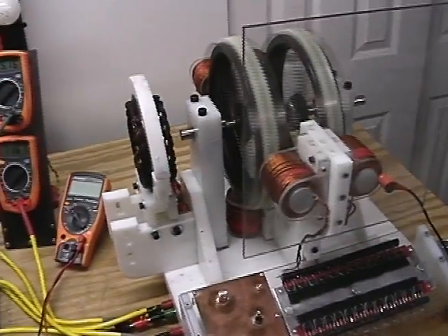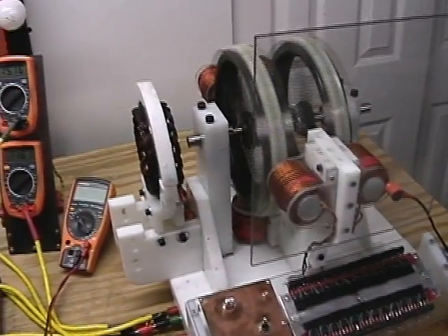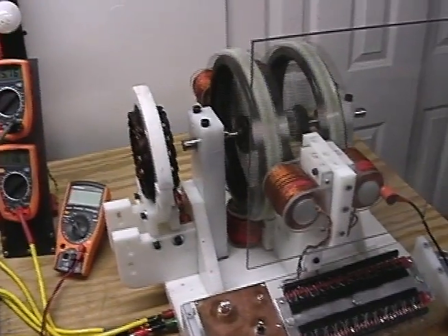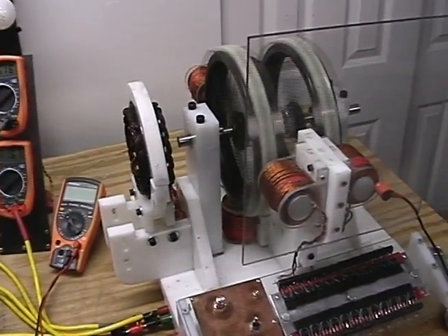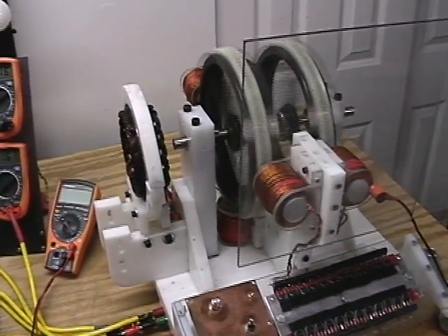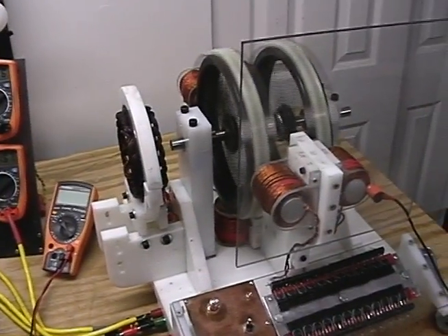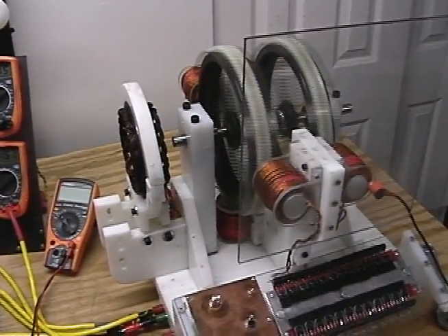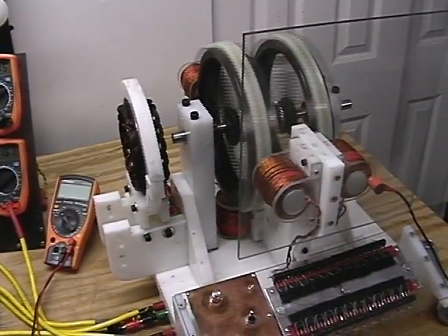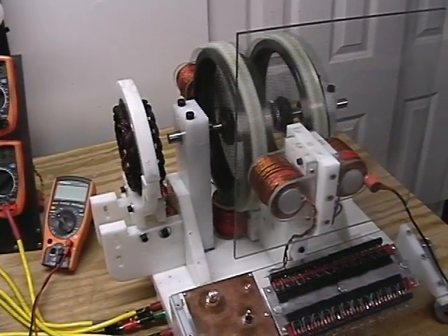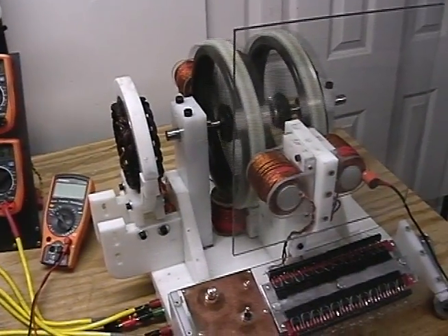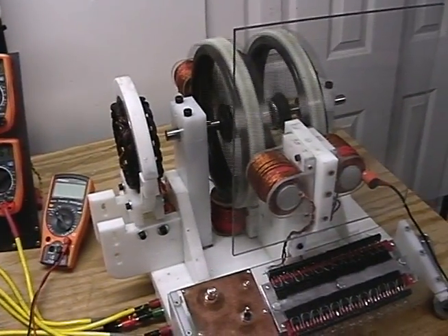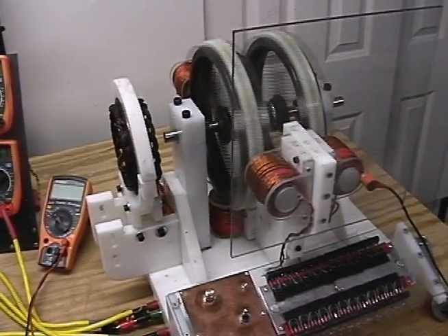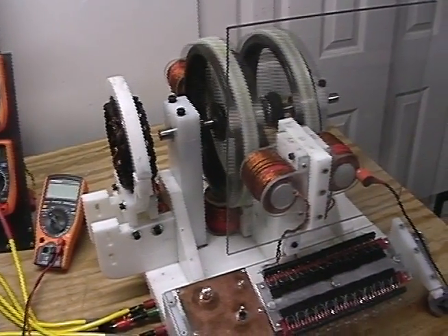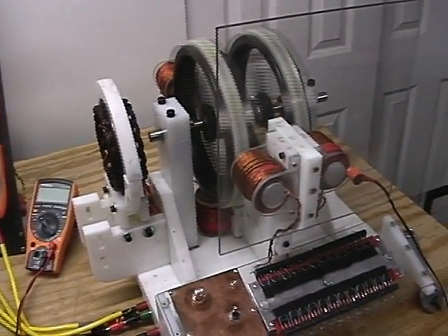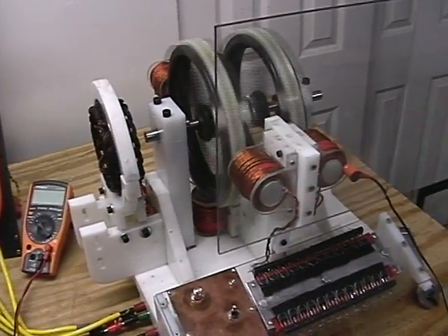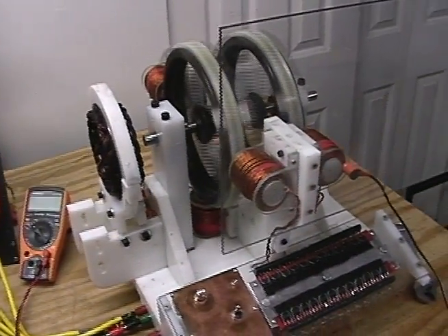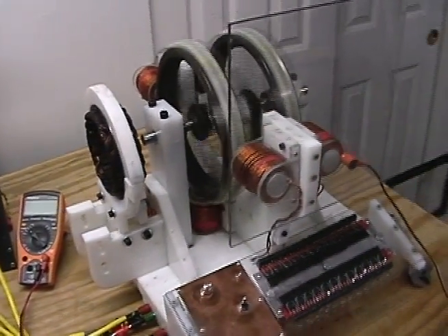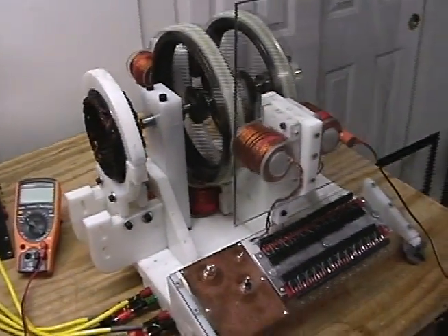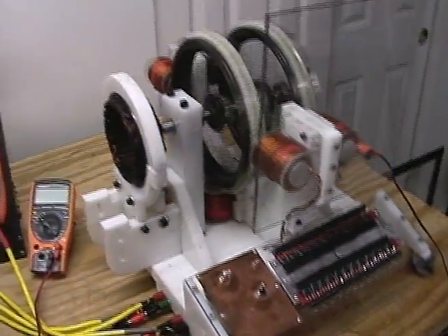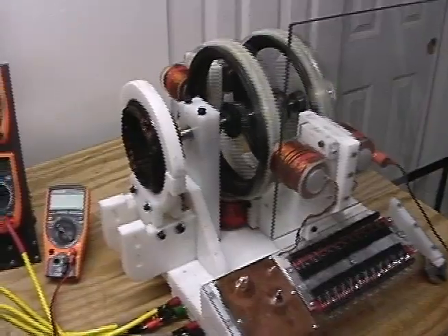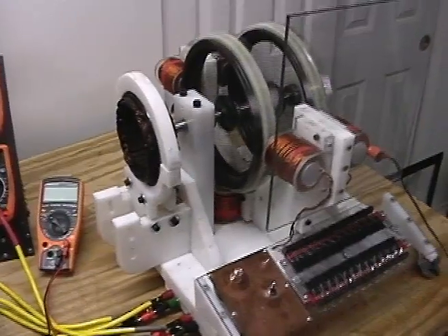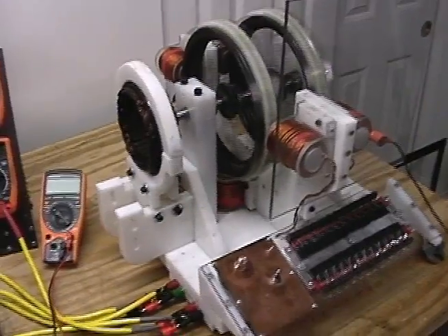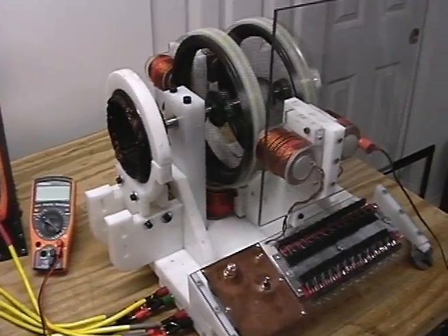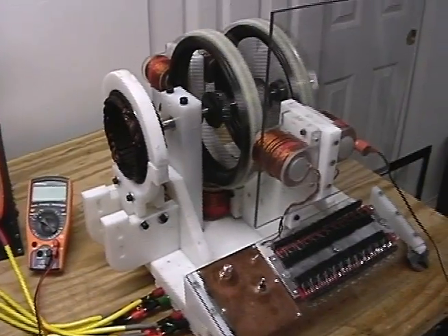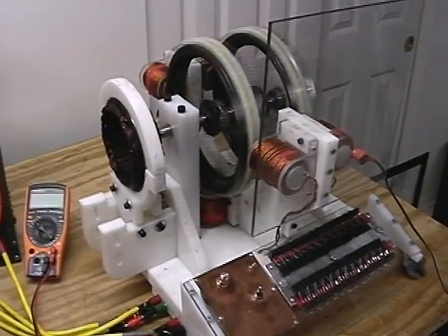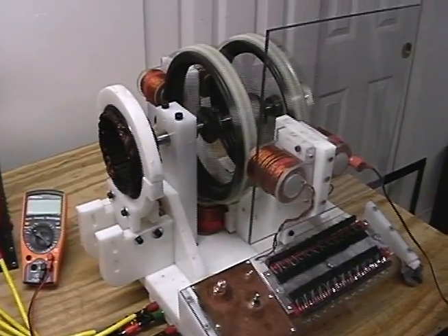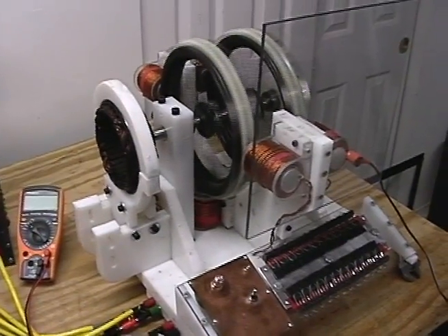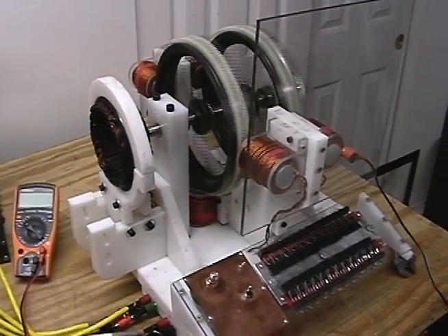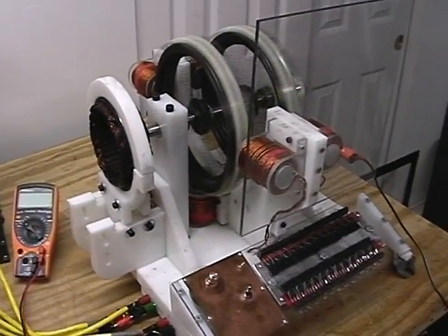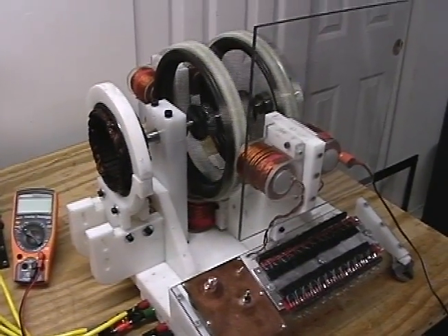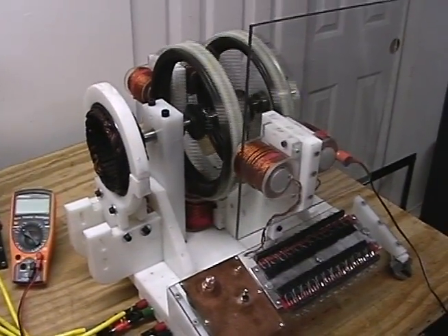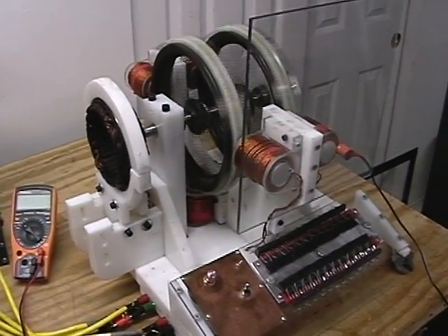This is Technomancer for Zero Point Fuel. This is a VMG update. I want to talk about the motor controller.